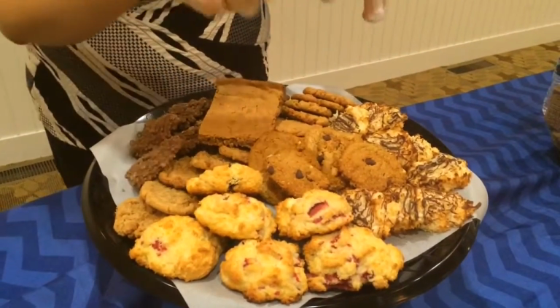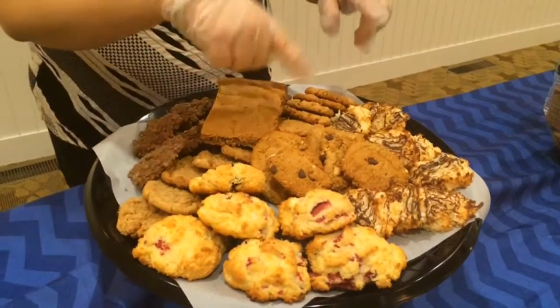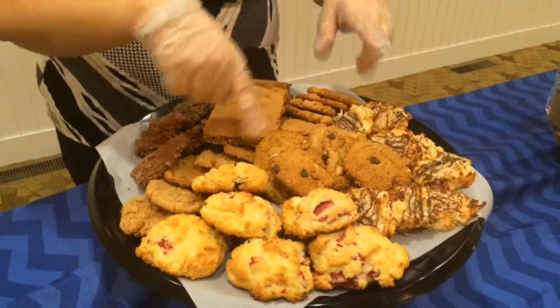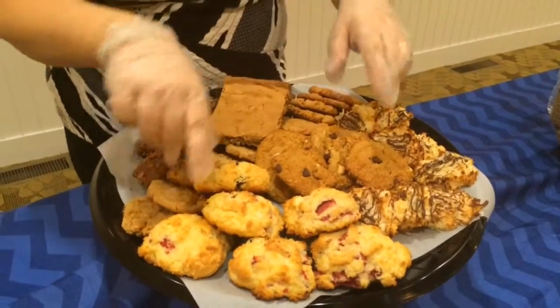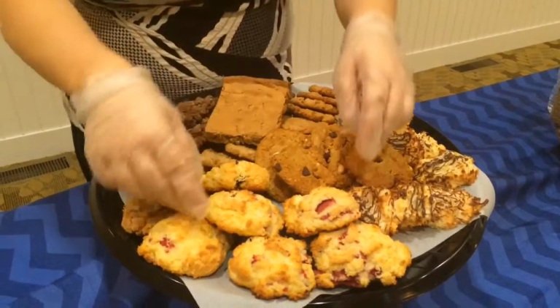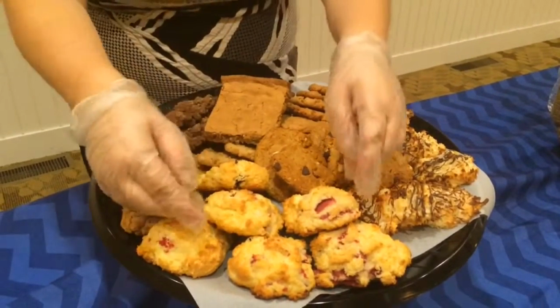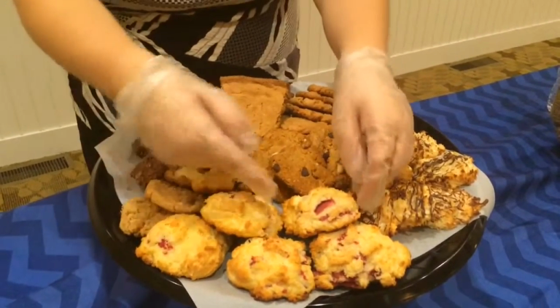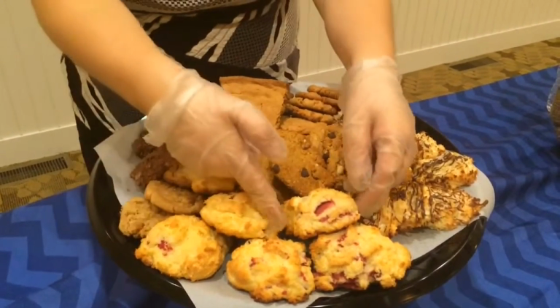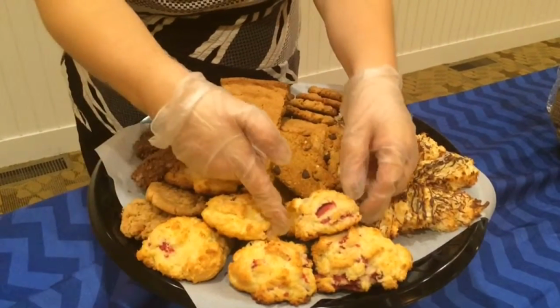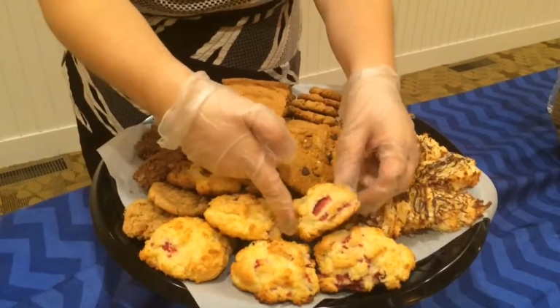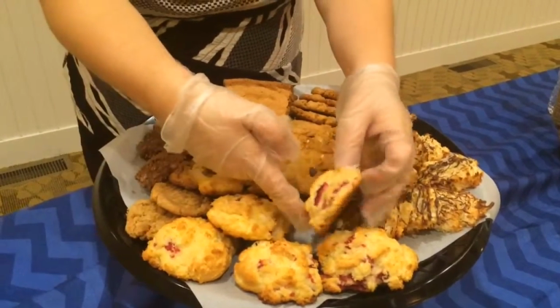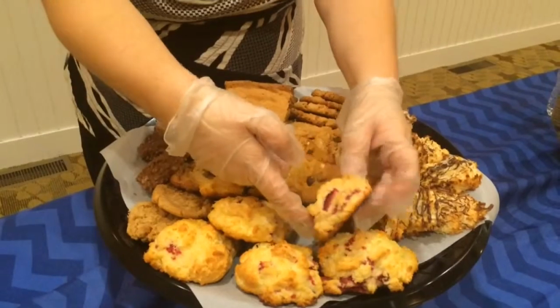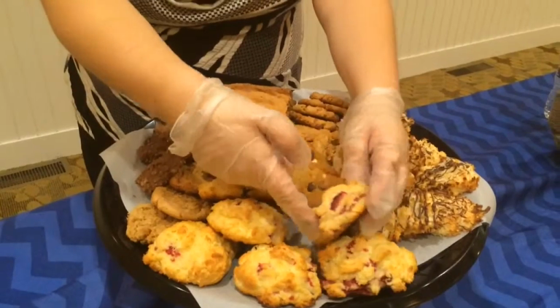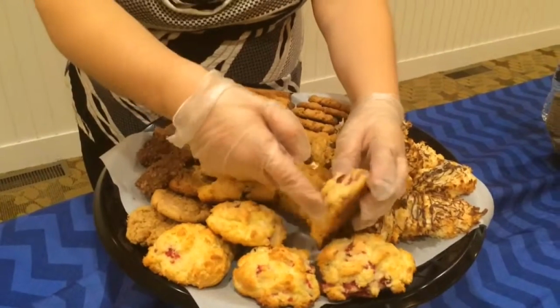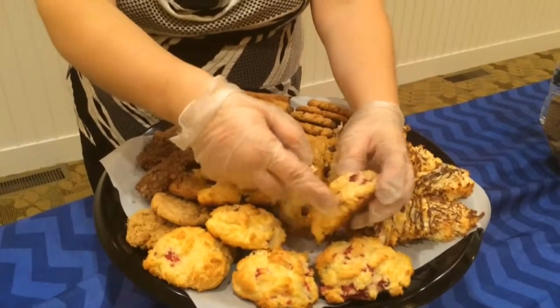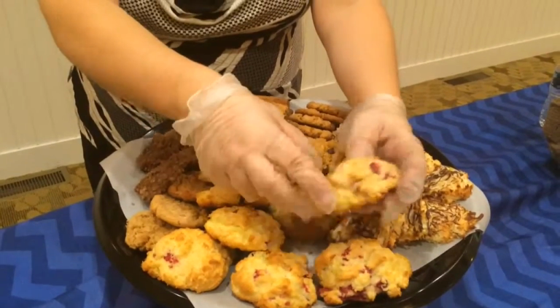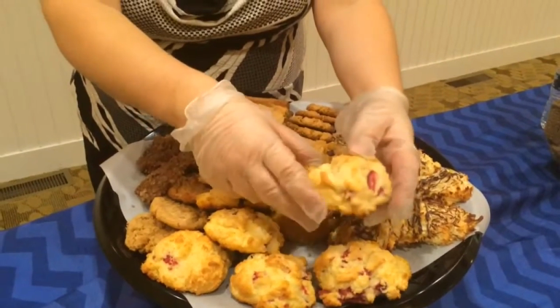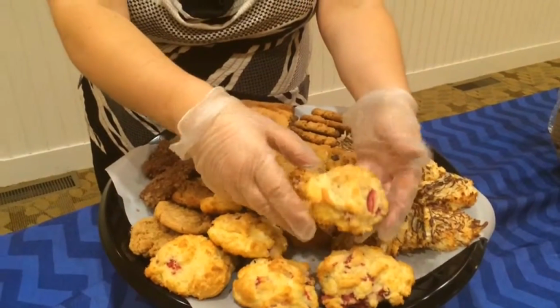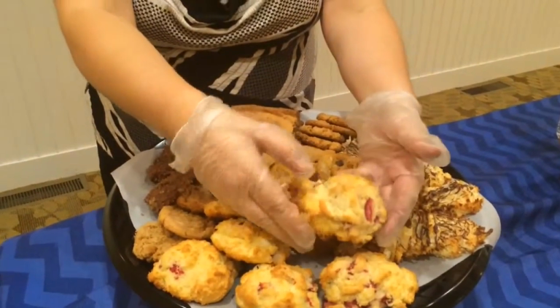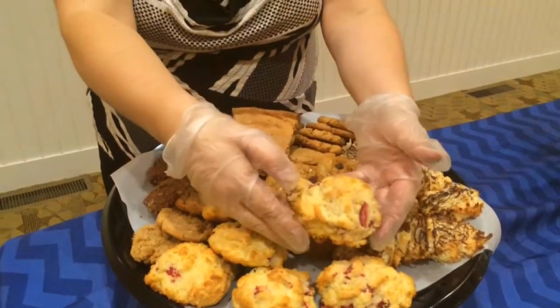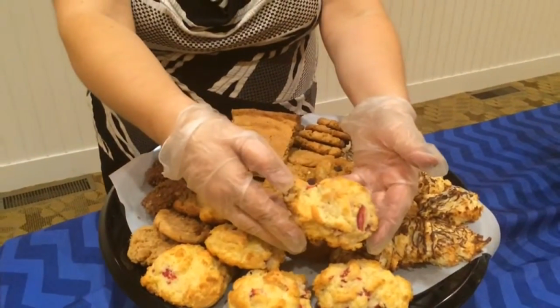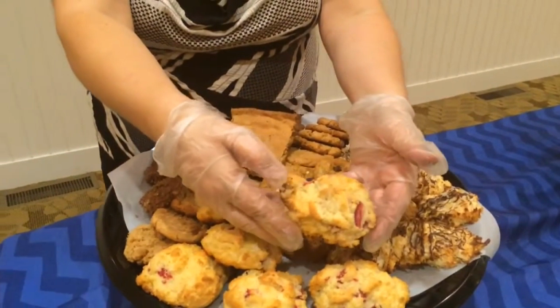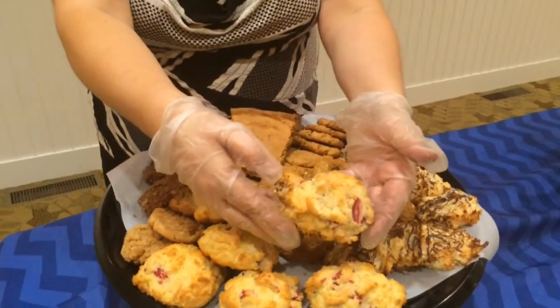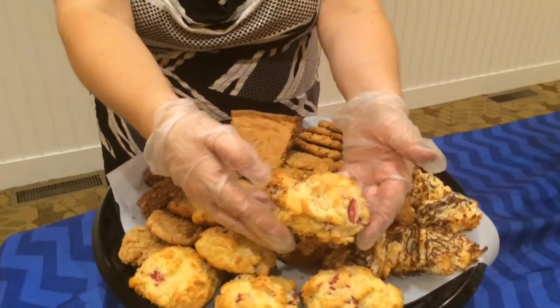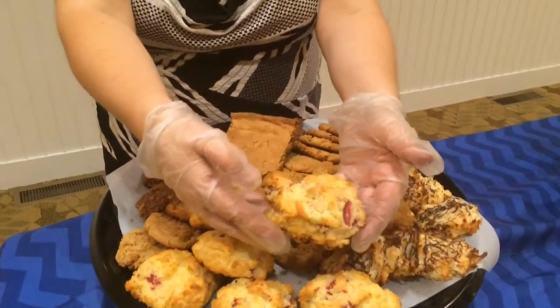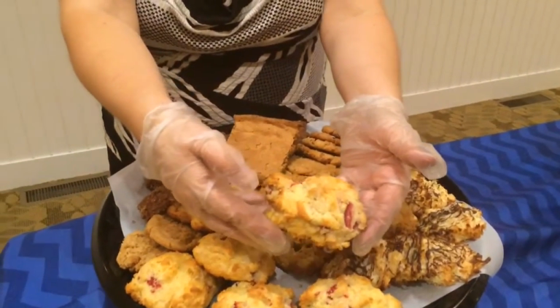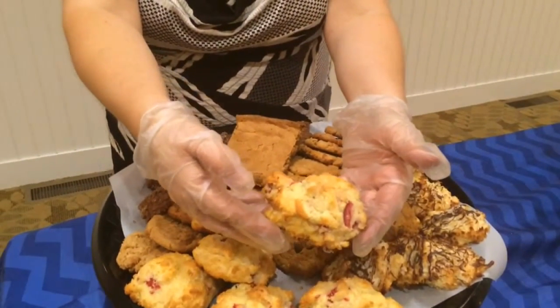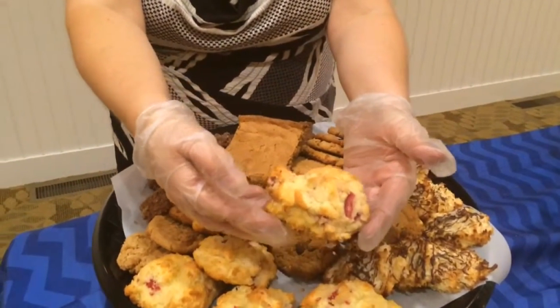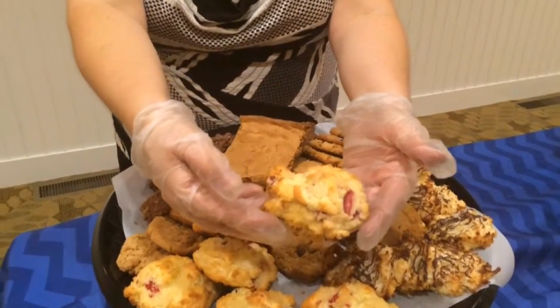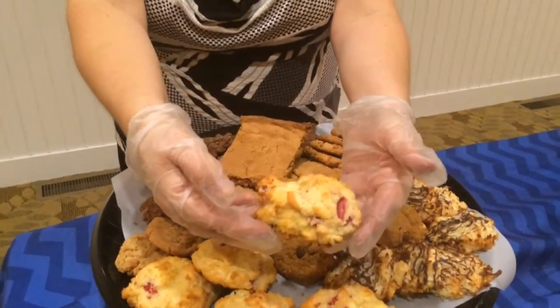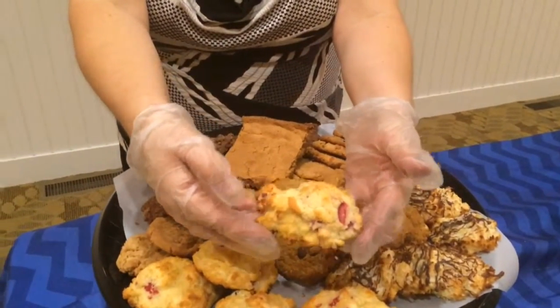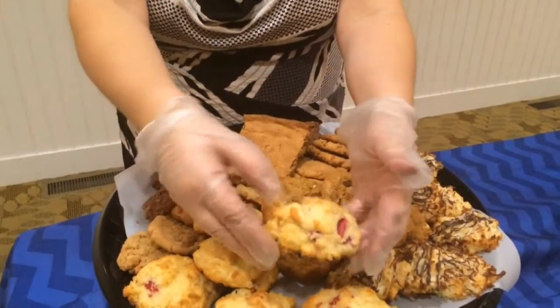Right here I have a scone. It's a triple berry scone. It has raspberries, blueberries, and mulberries.